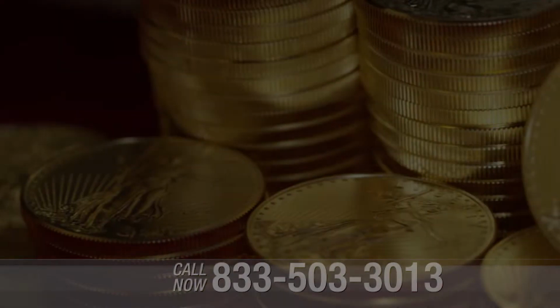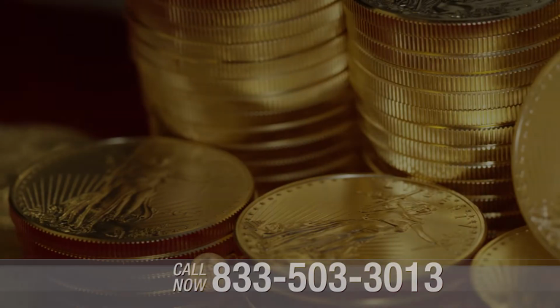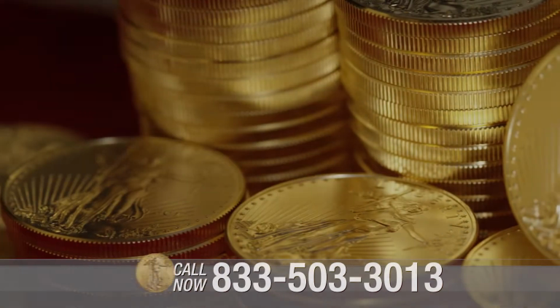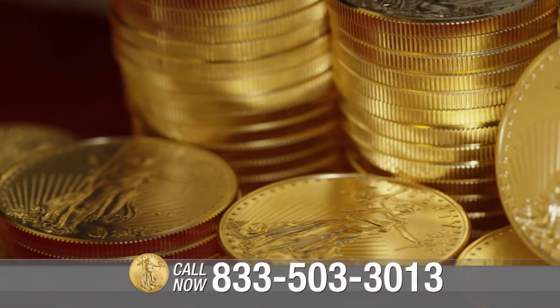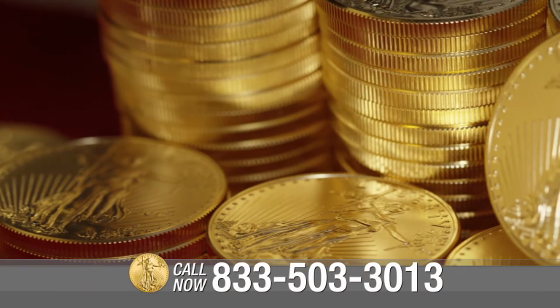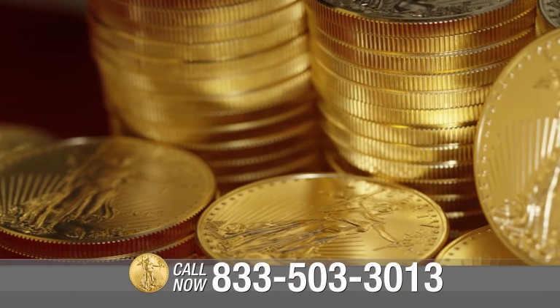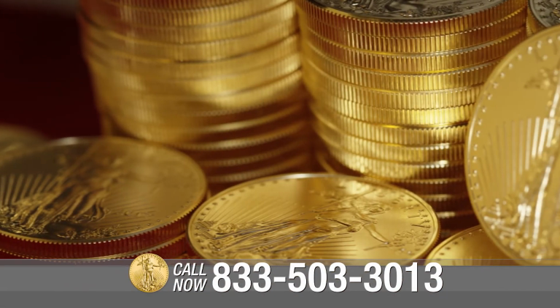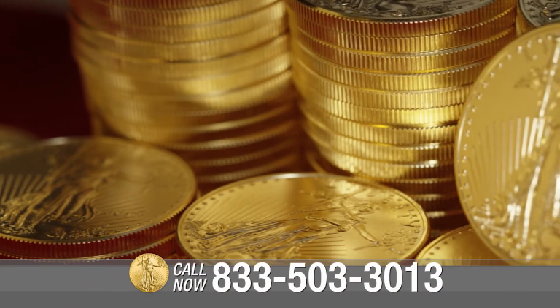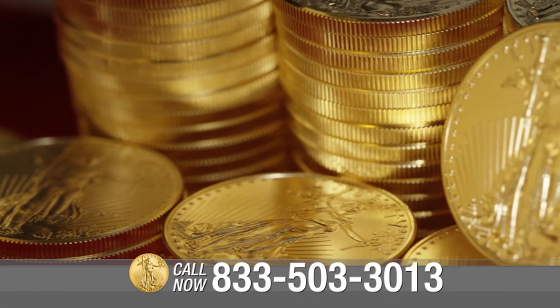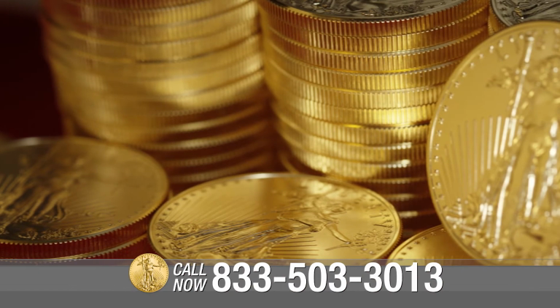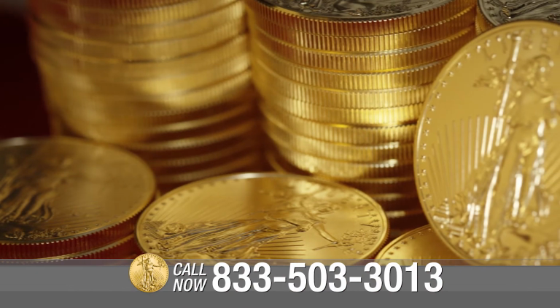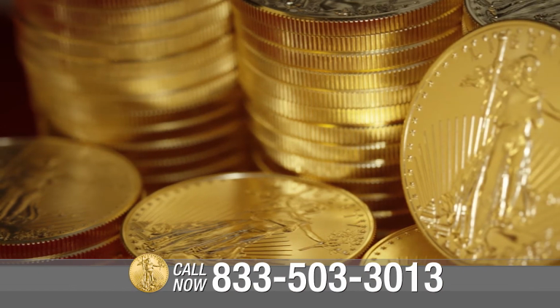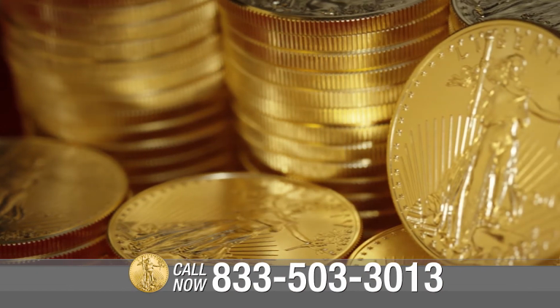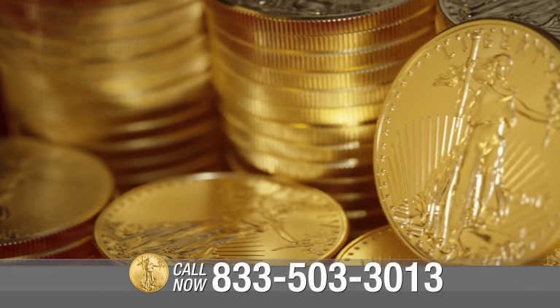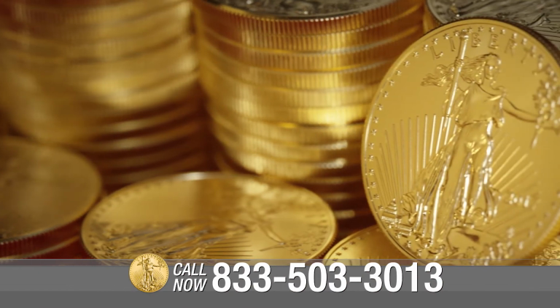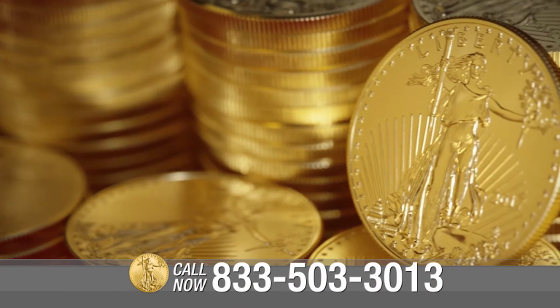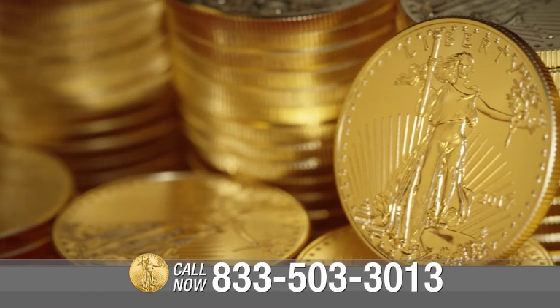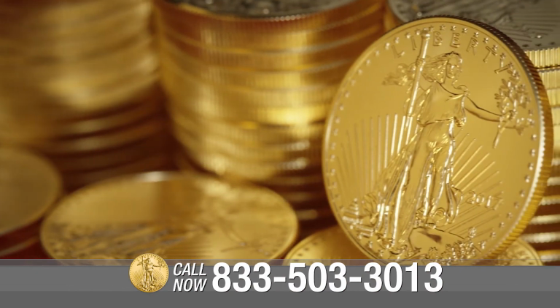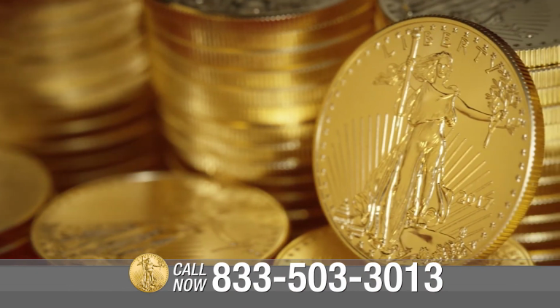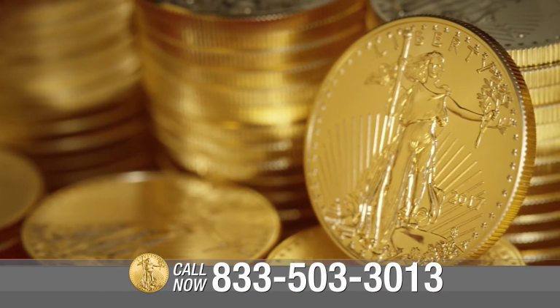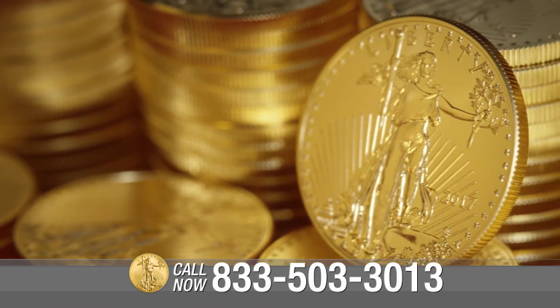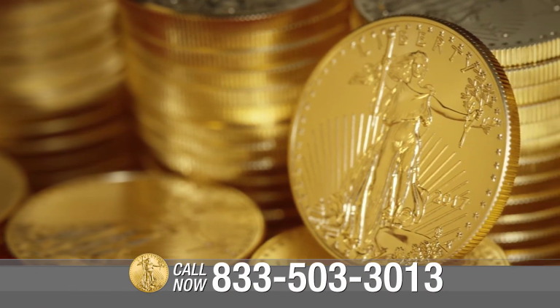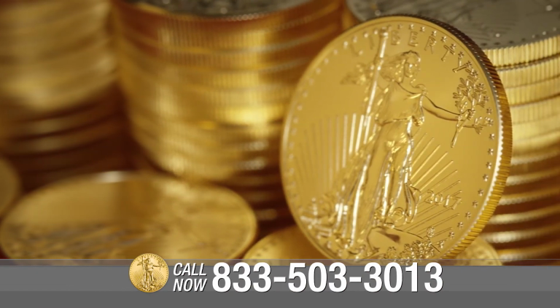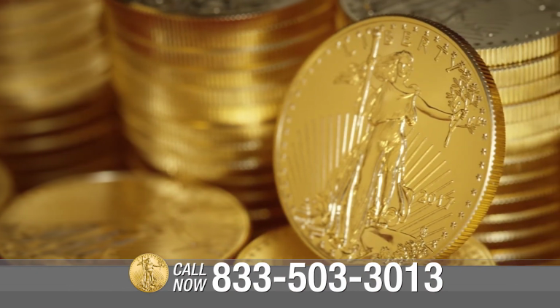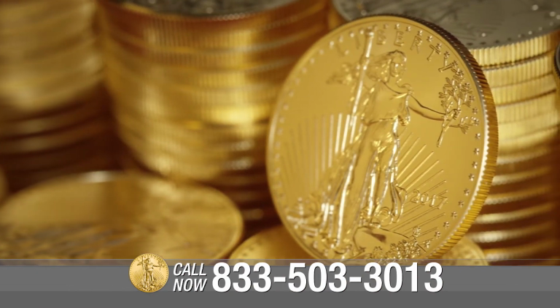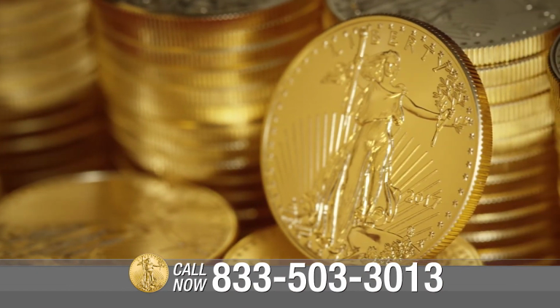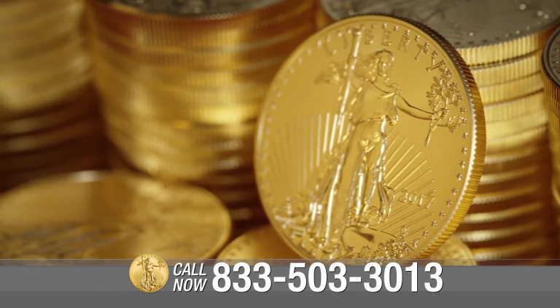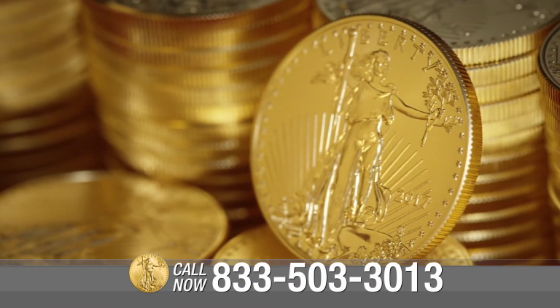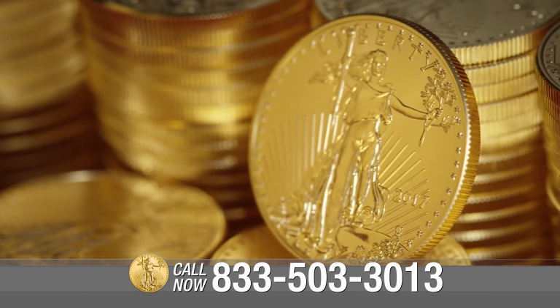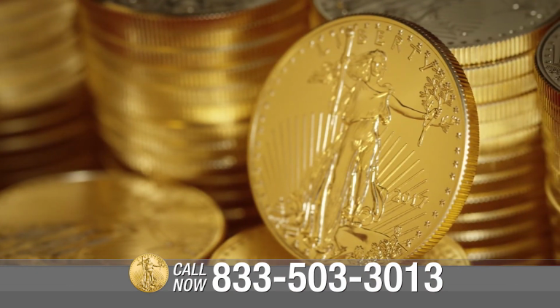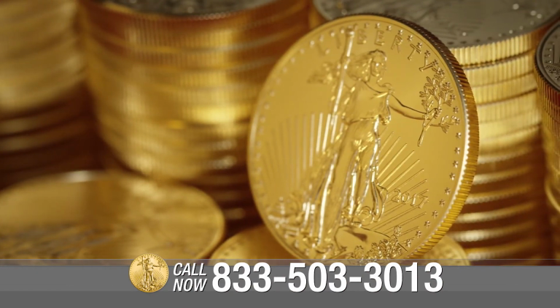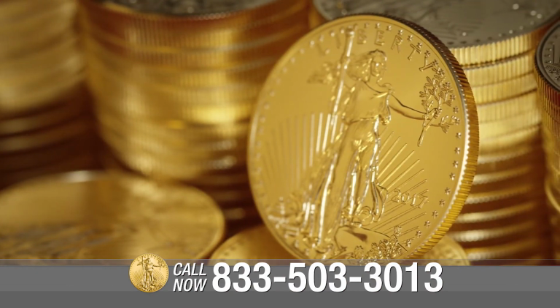Call the number on your screen if you'd like to learn more about gold's place in history and gold's place in your portfolio.